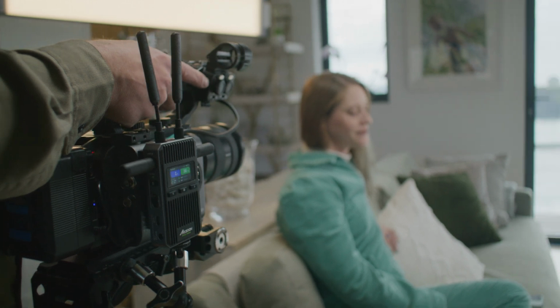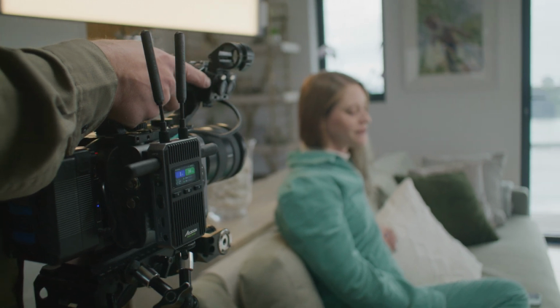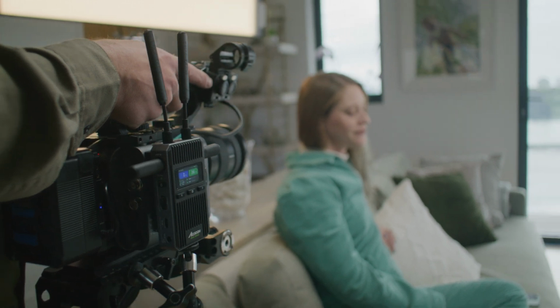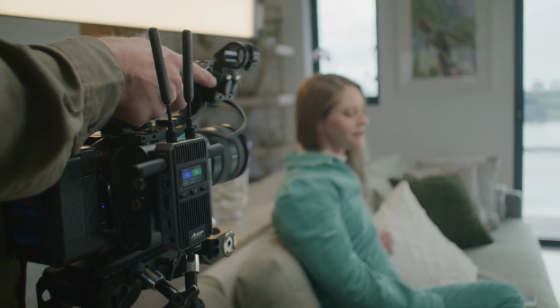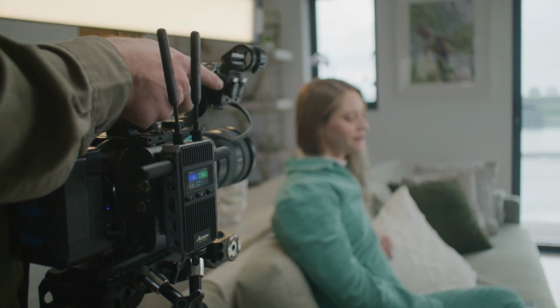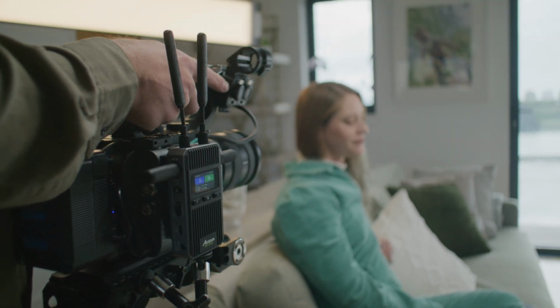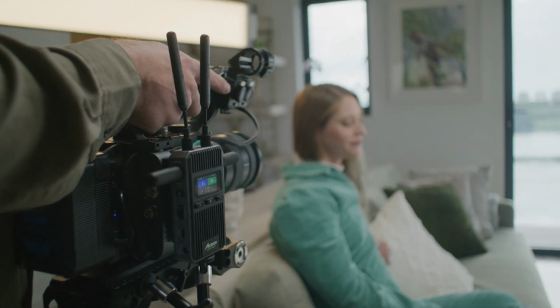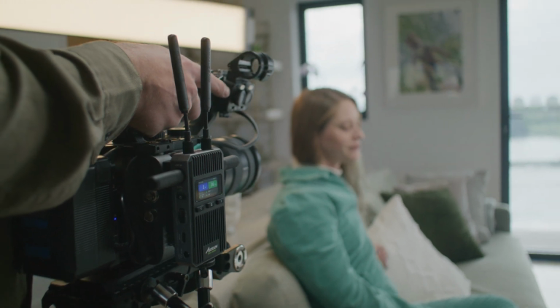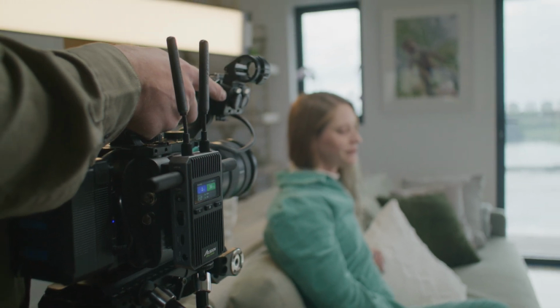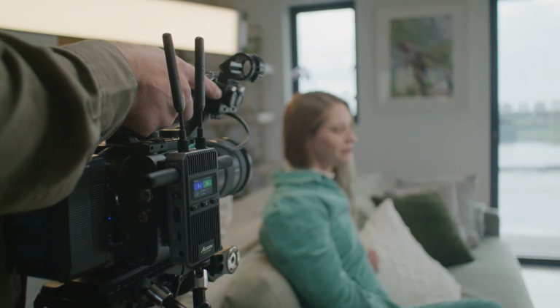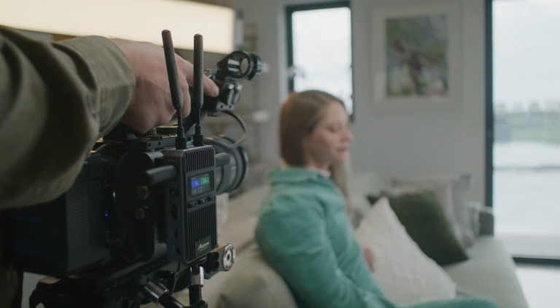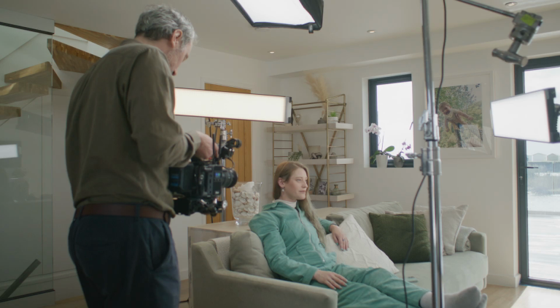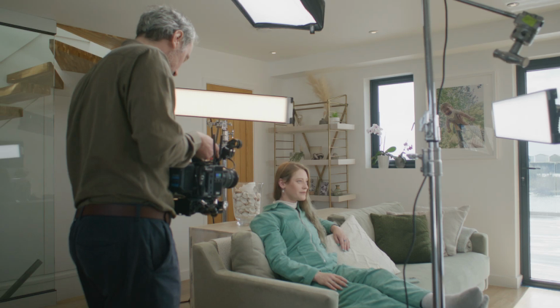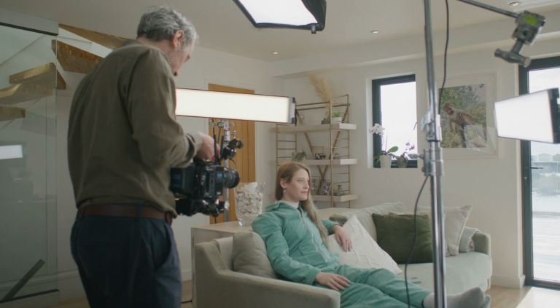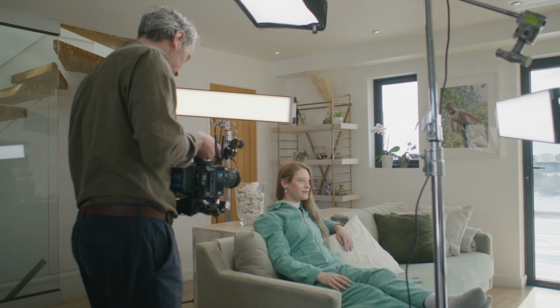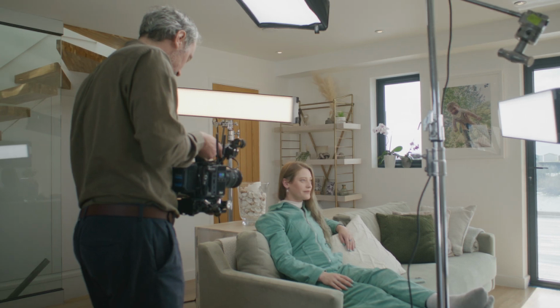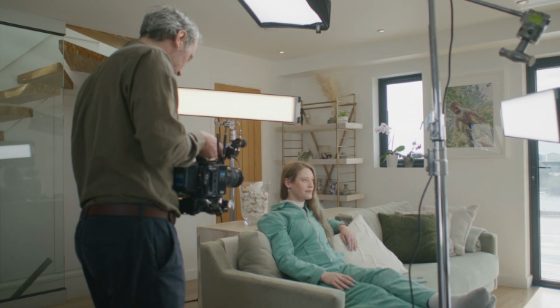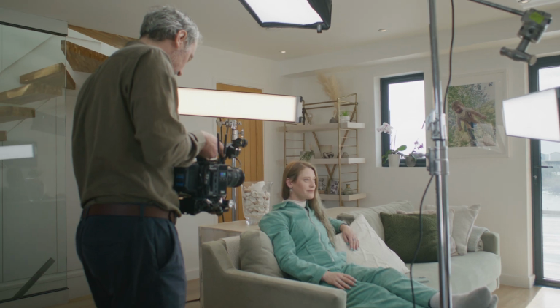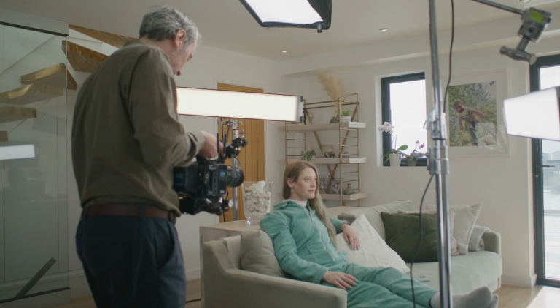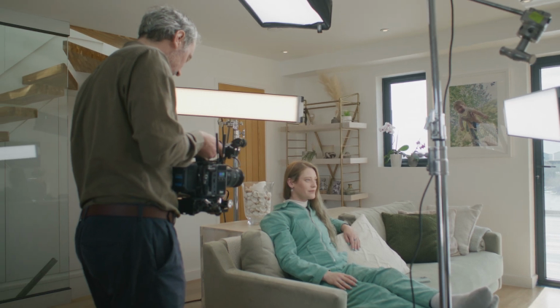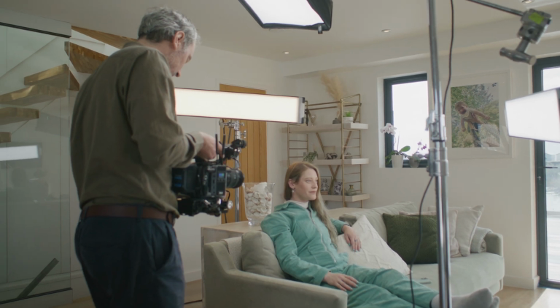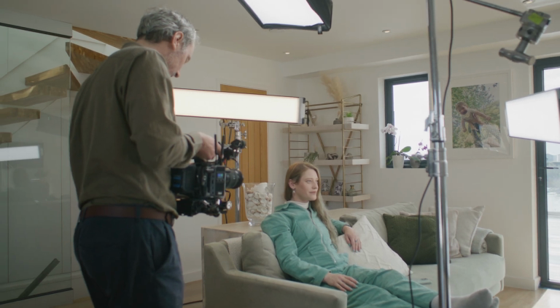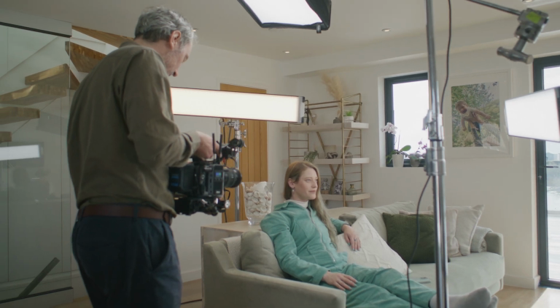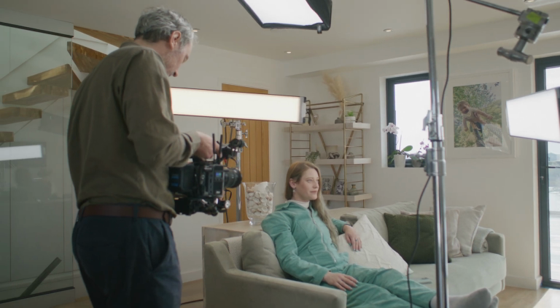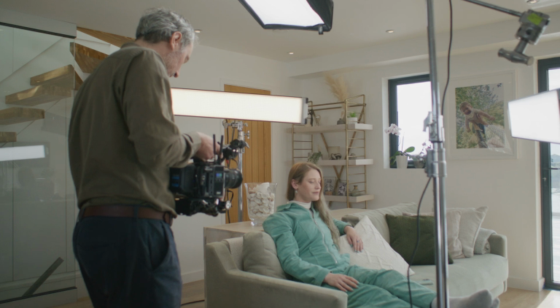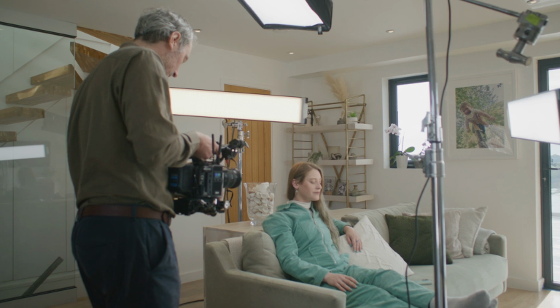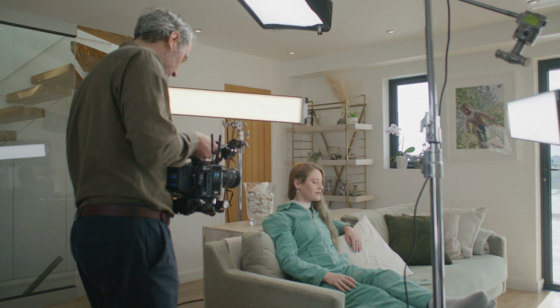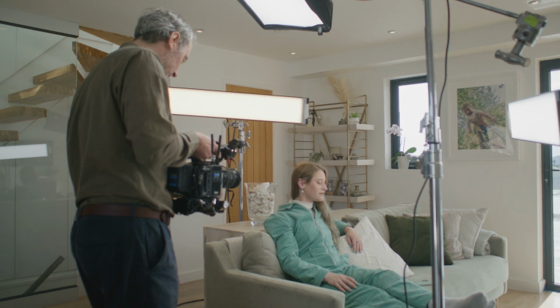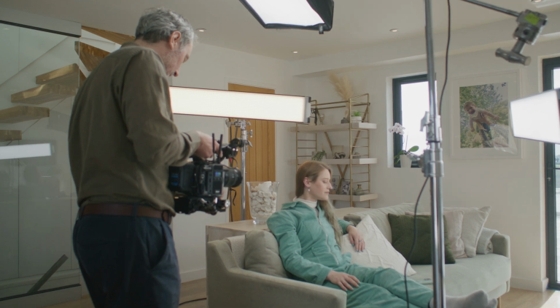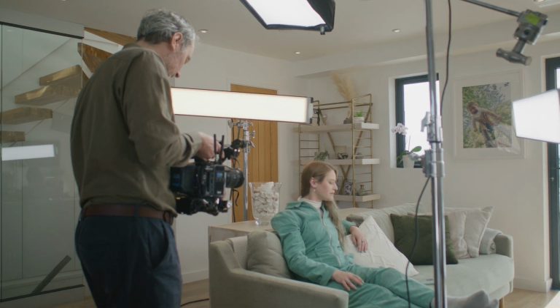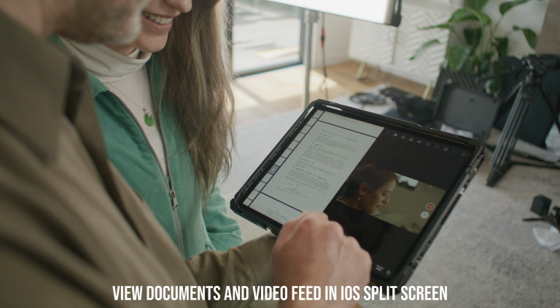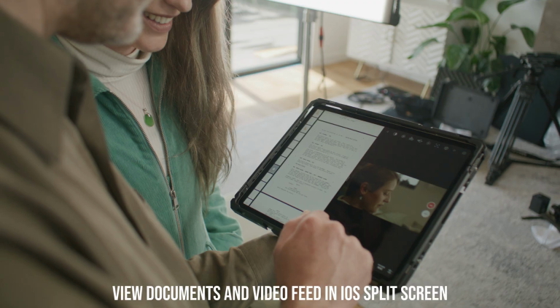Cineview connects up to four receivers or iOS devices. You can even mix and match.